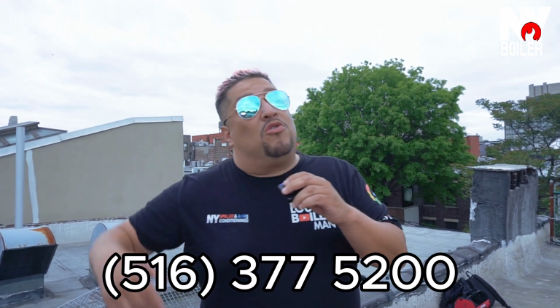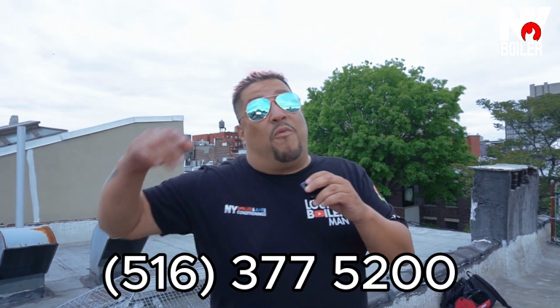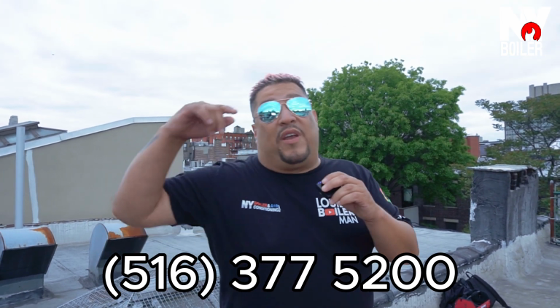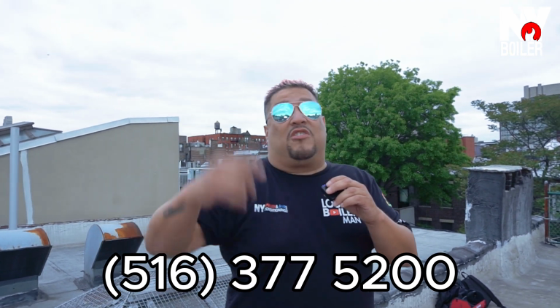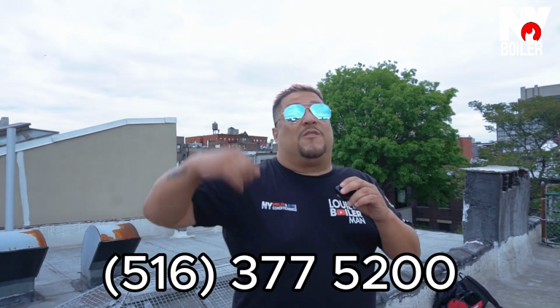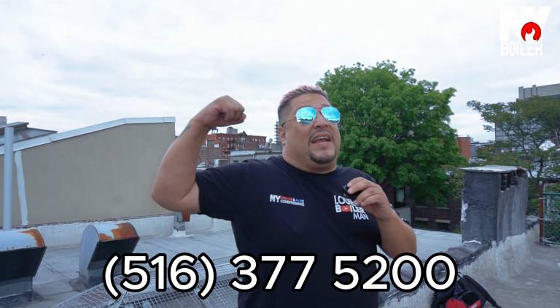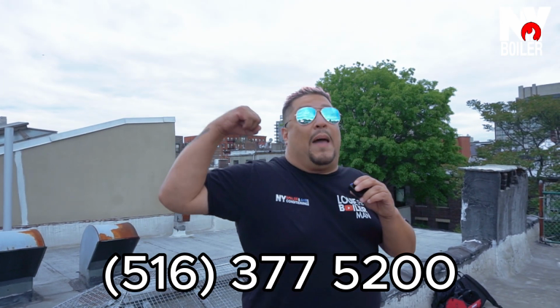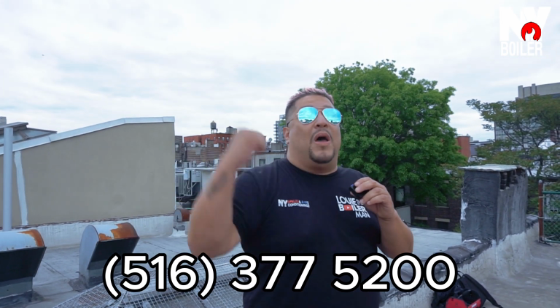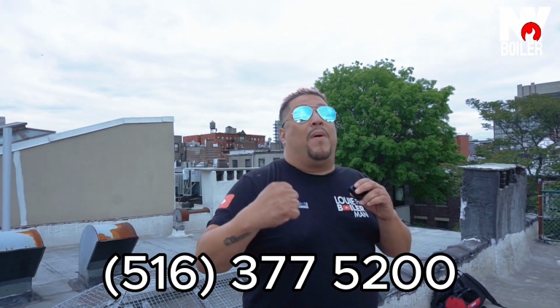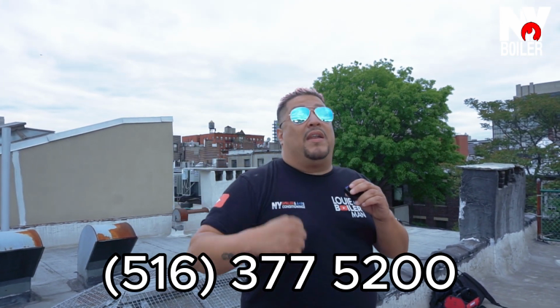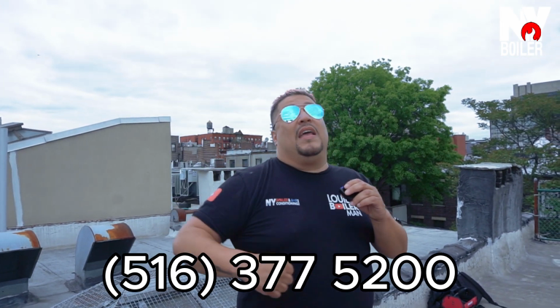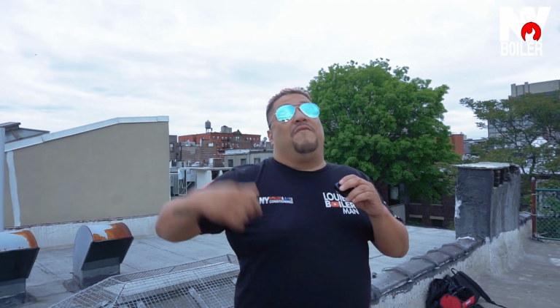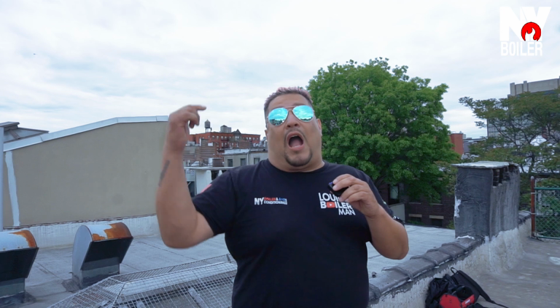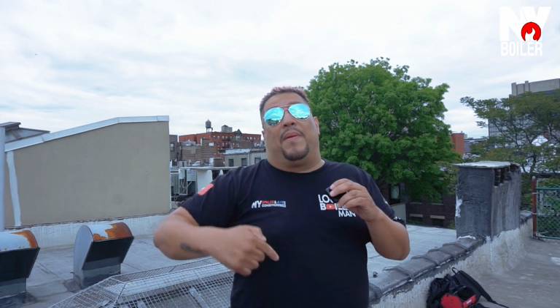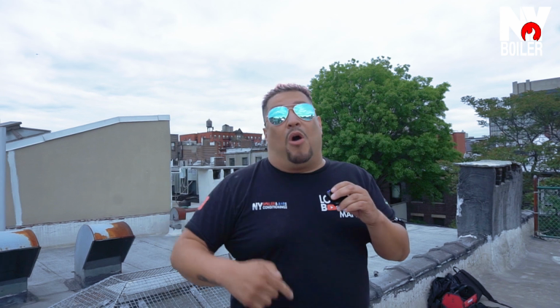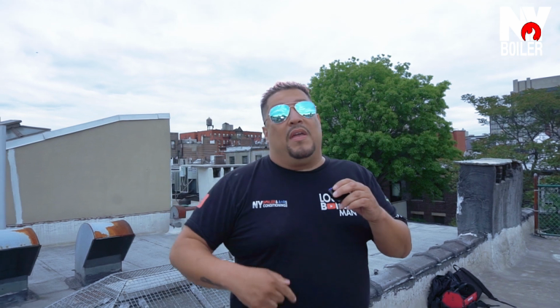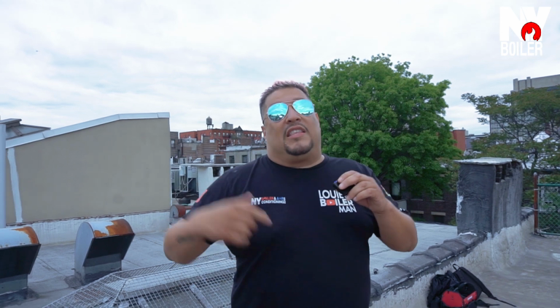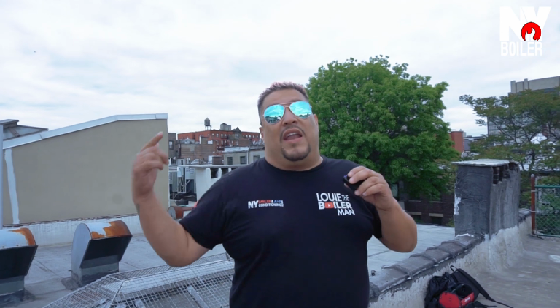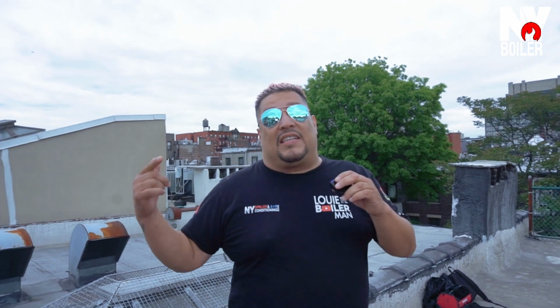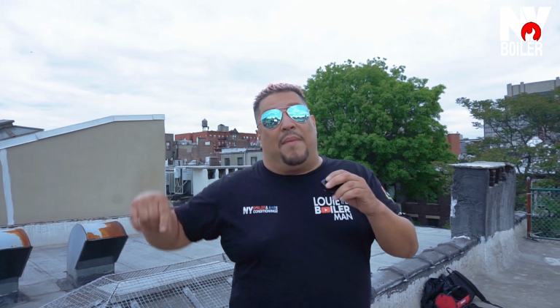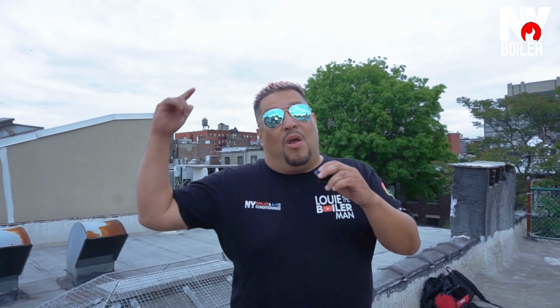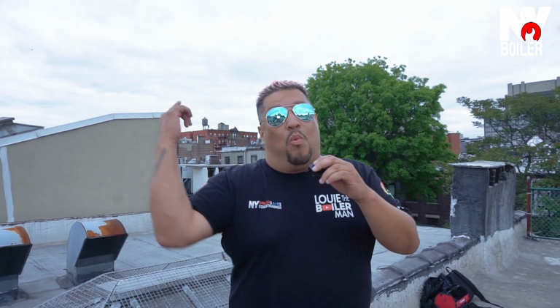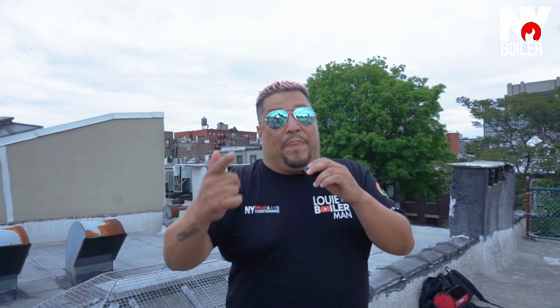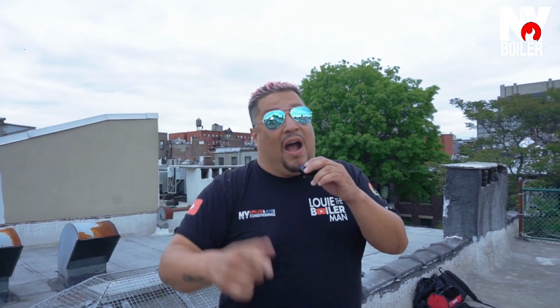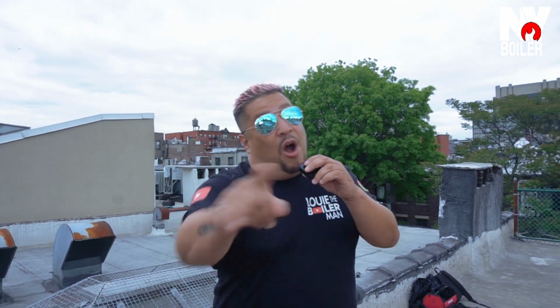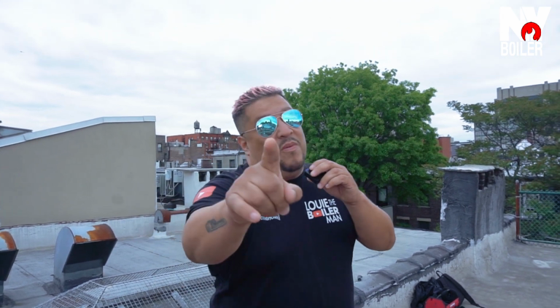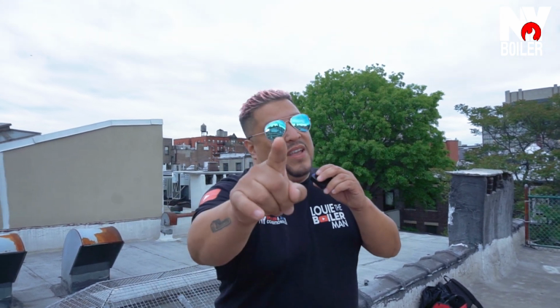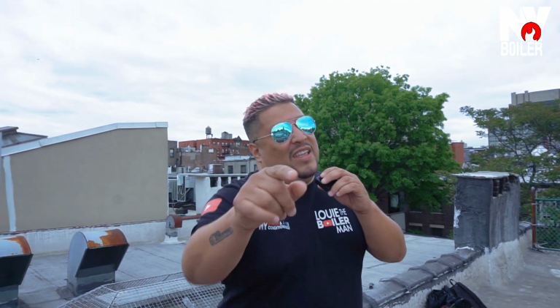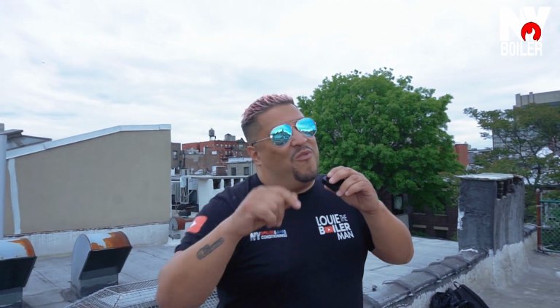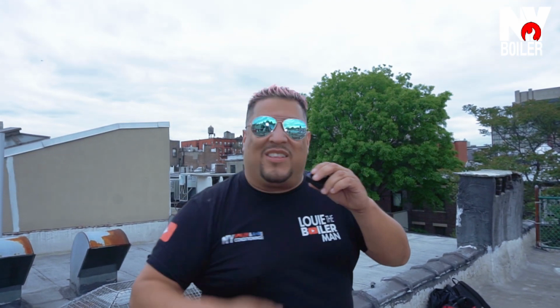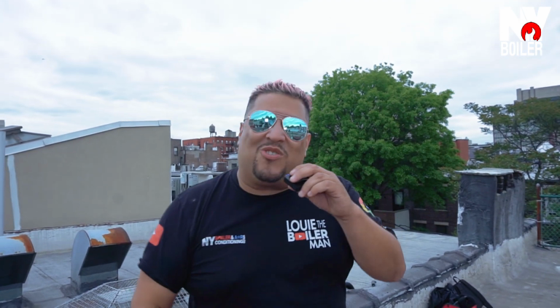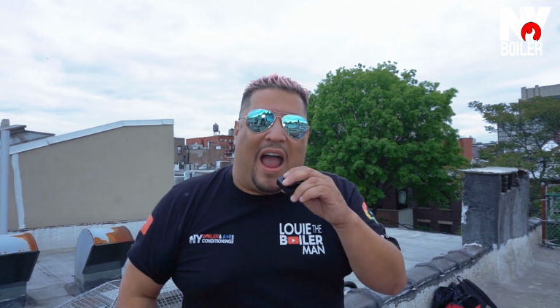Don't forget to smash that bell button, leave a comment below, and don't forget to subscribe.